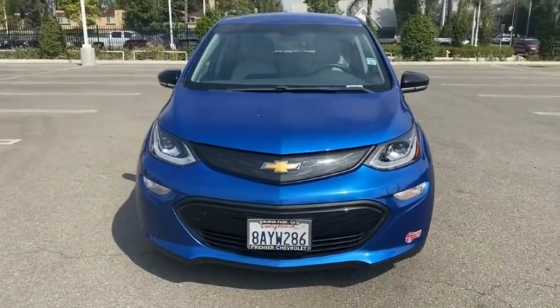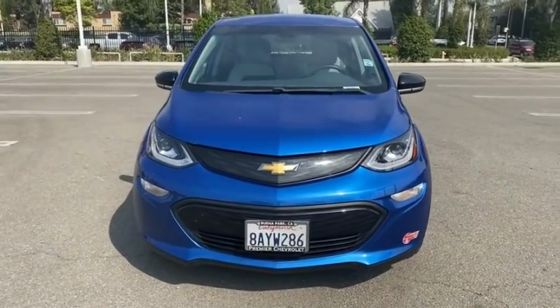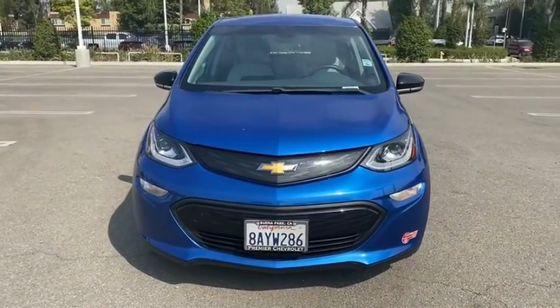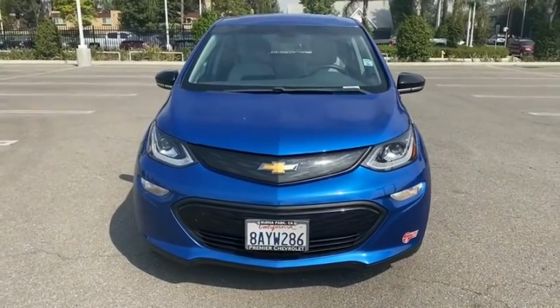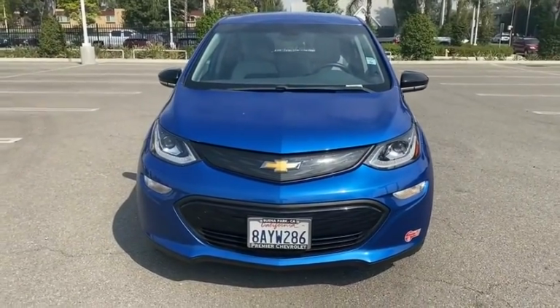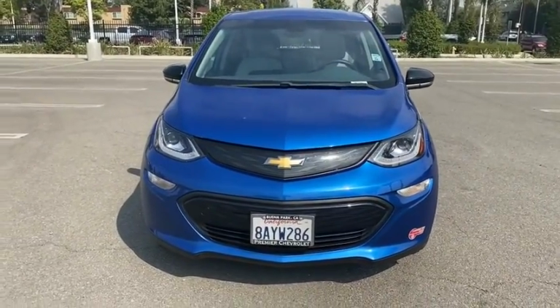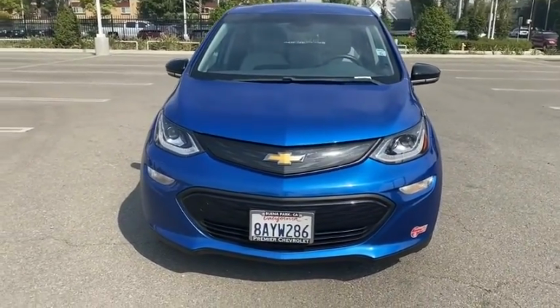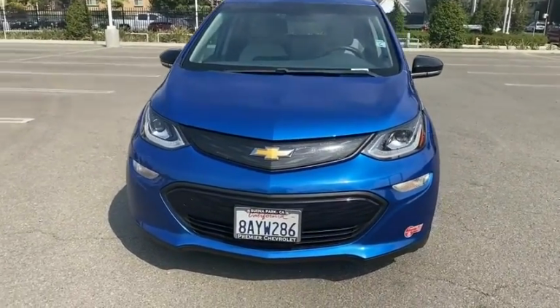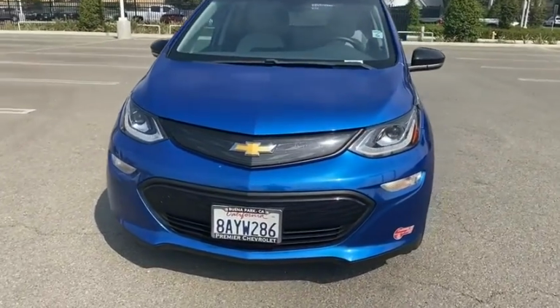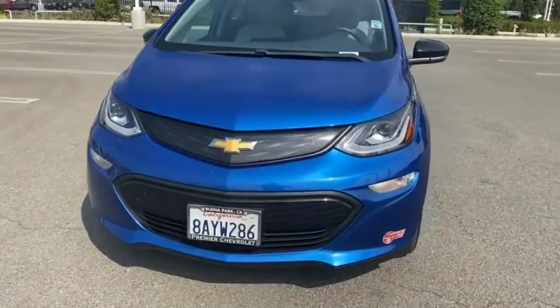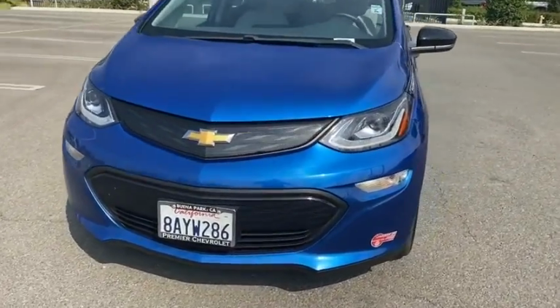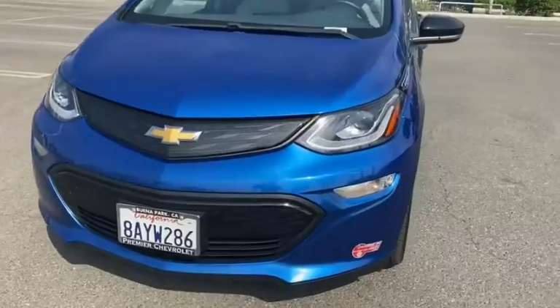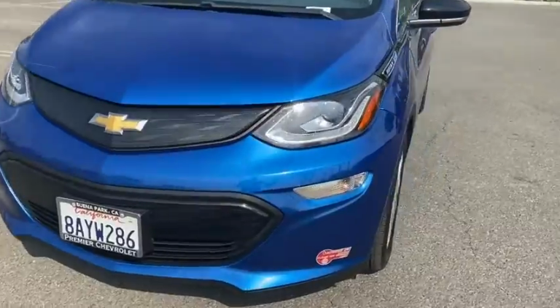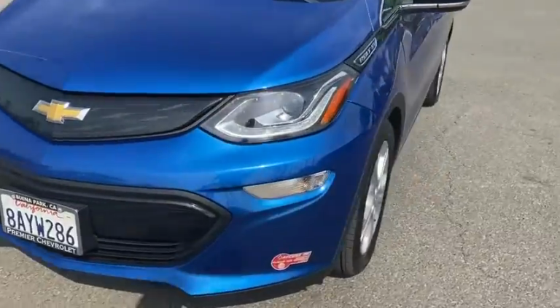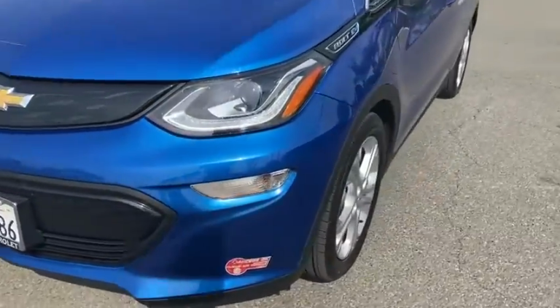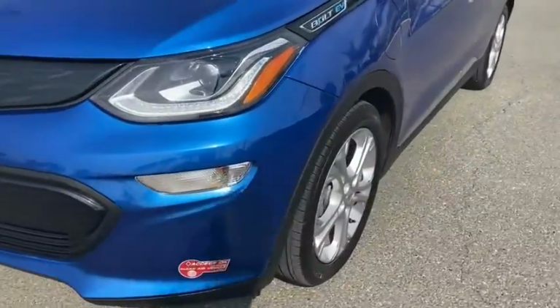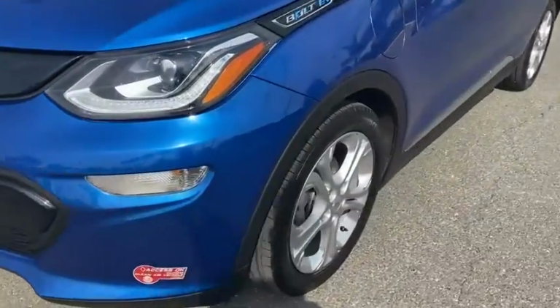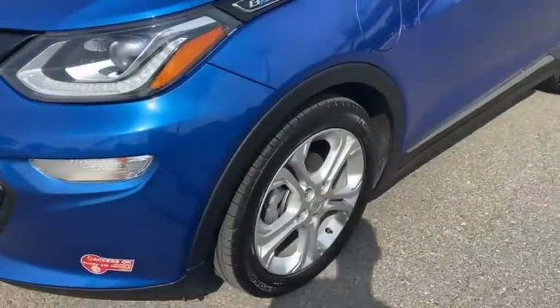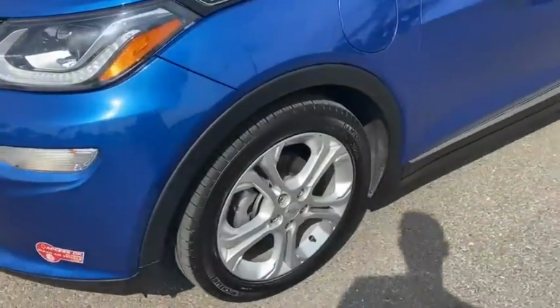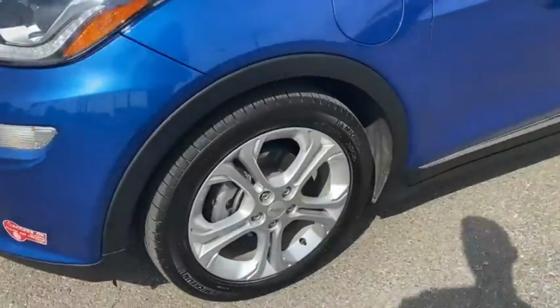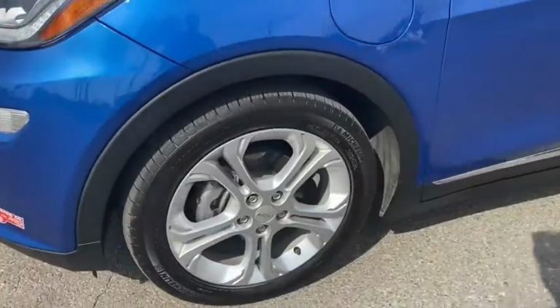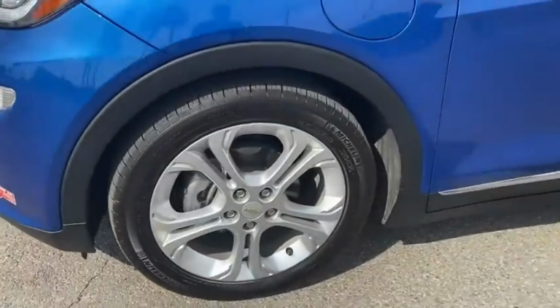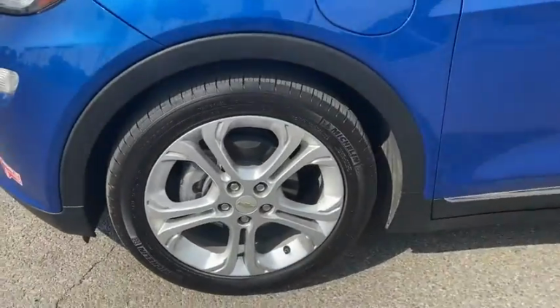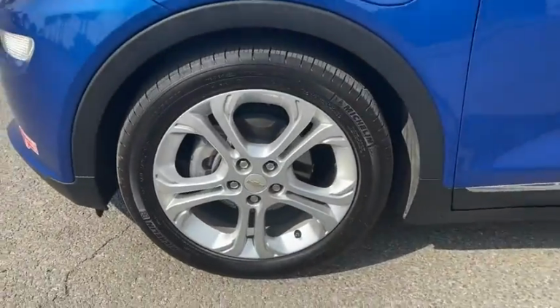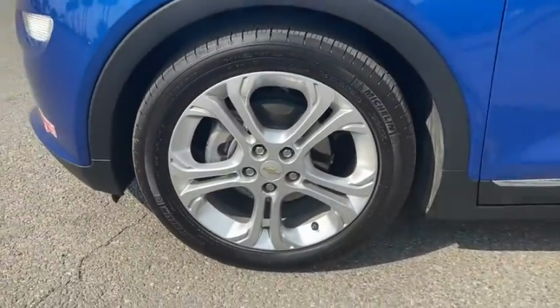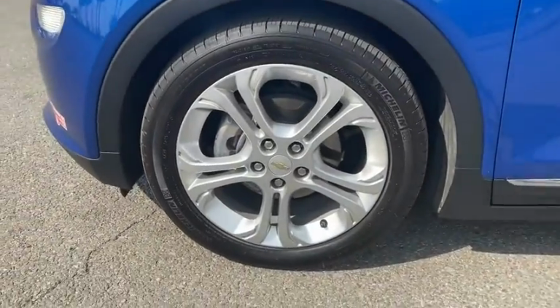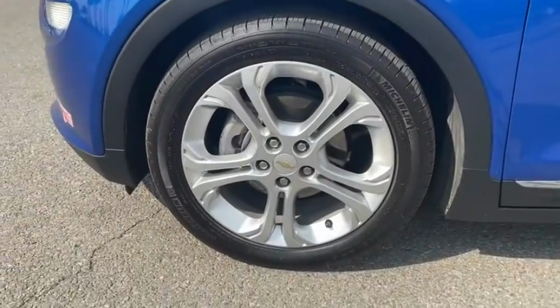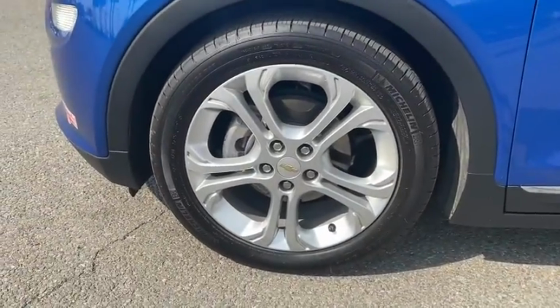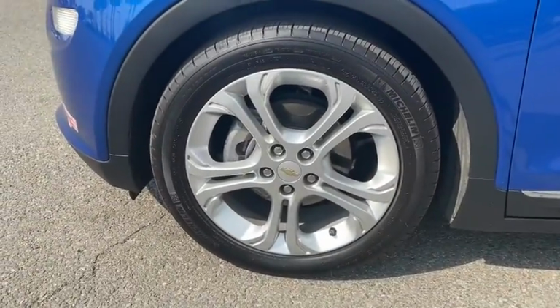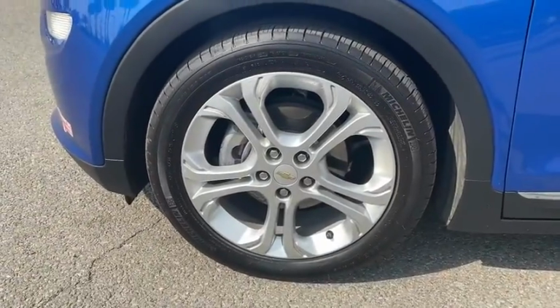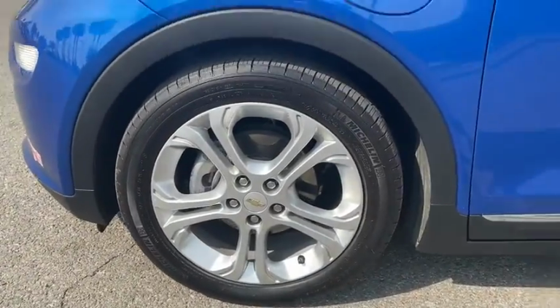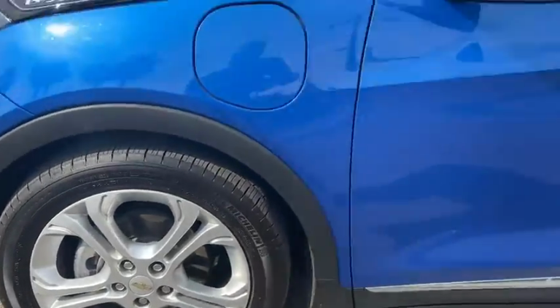Floor mats, aluminum wheels, keyless start, cruise control, front wheel drive, climate control. Come take a test drive today.